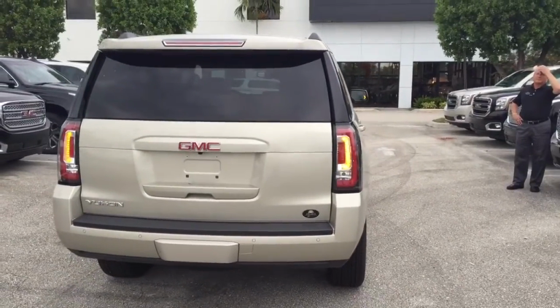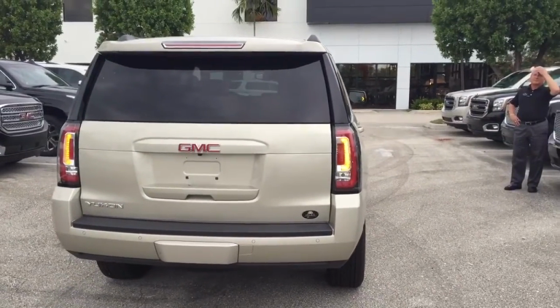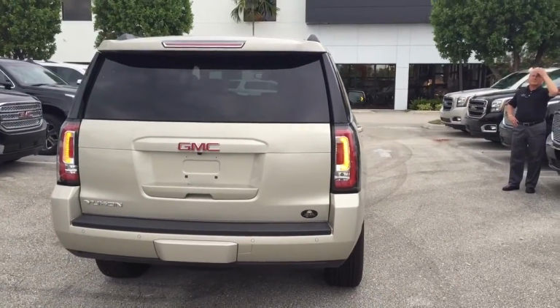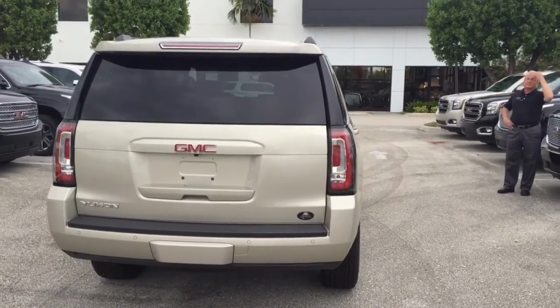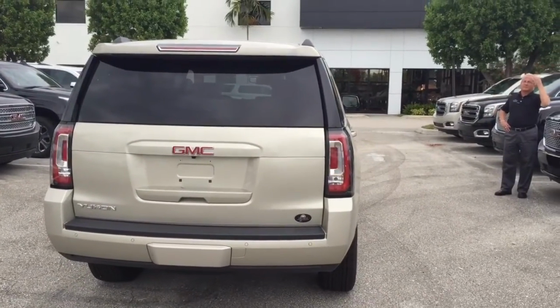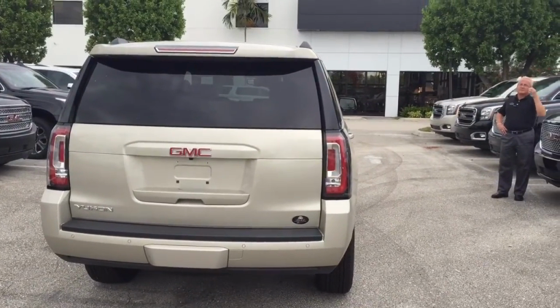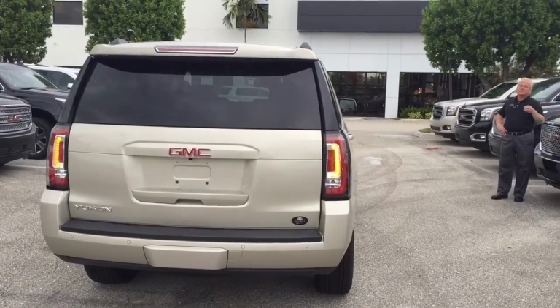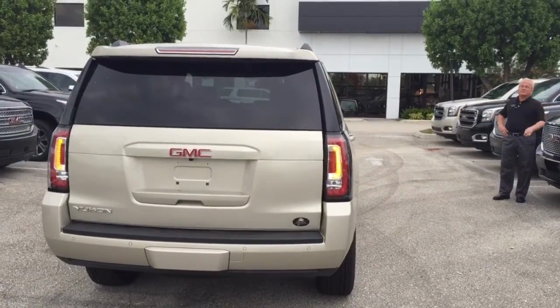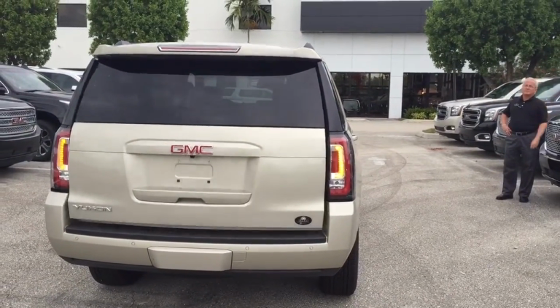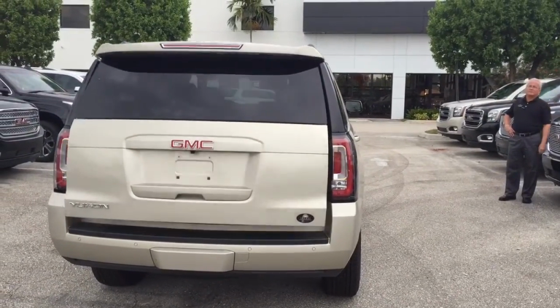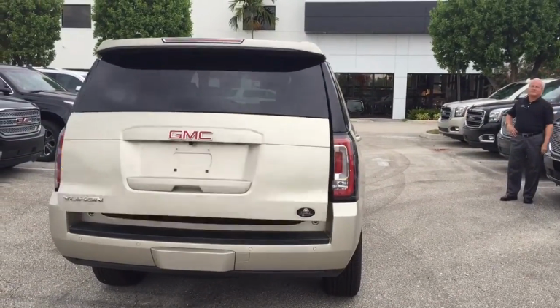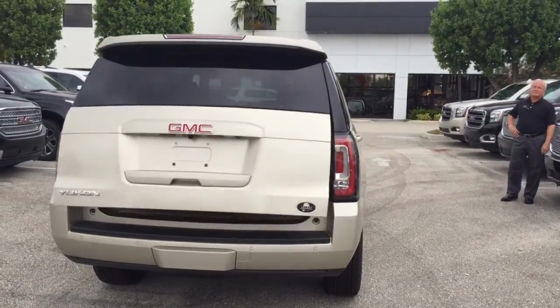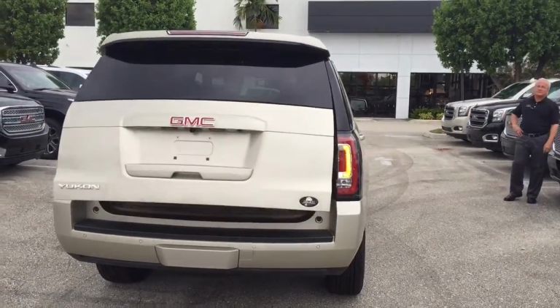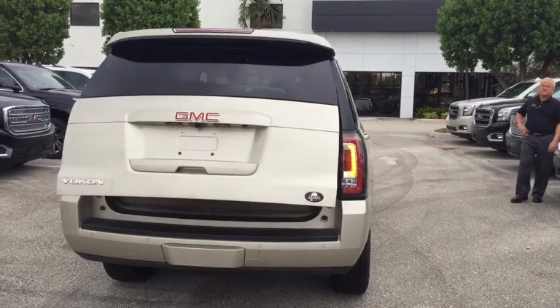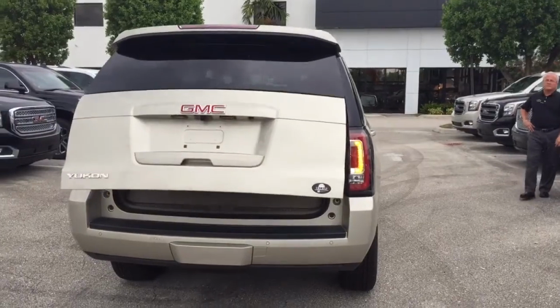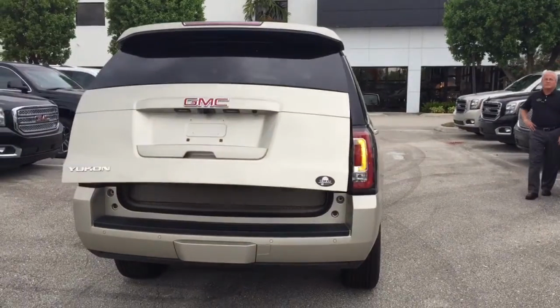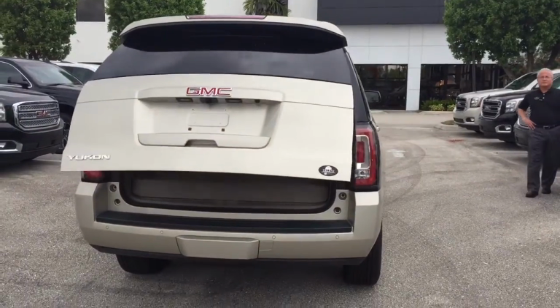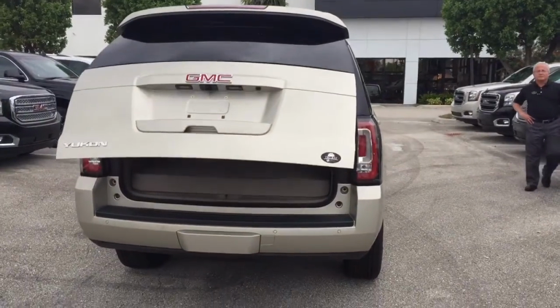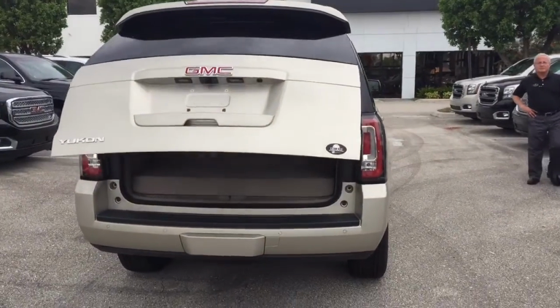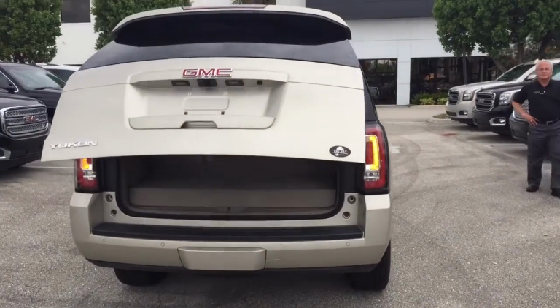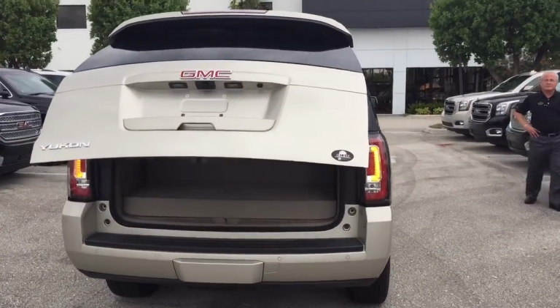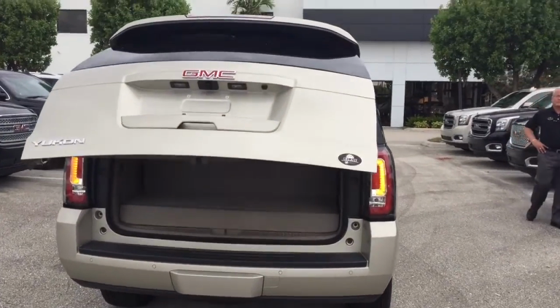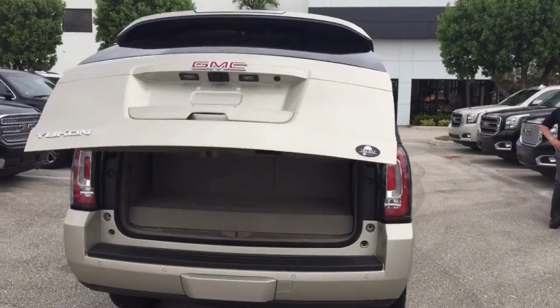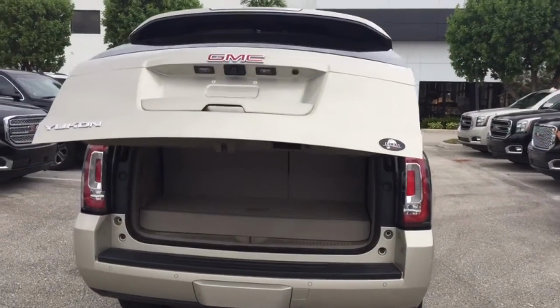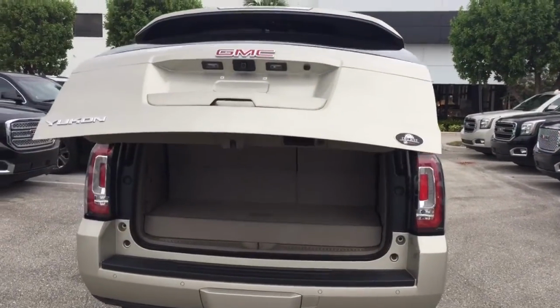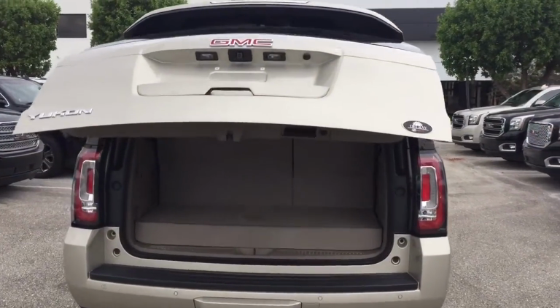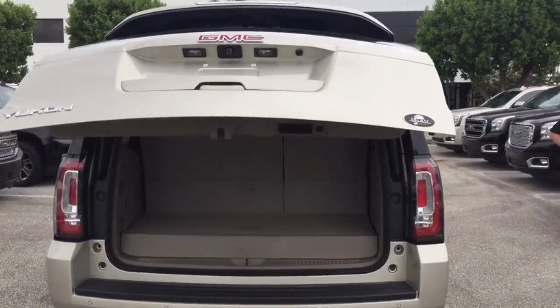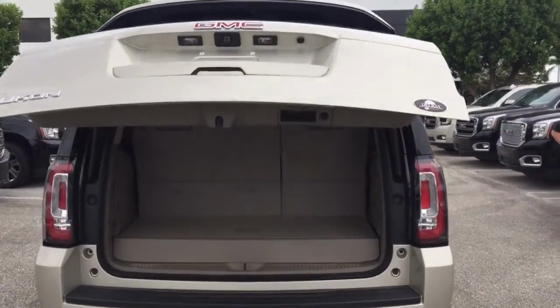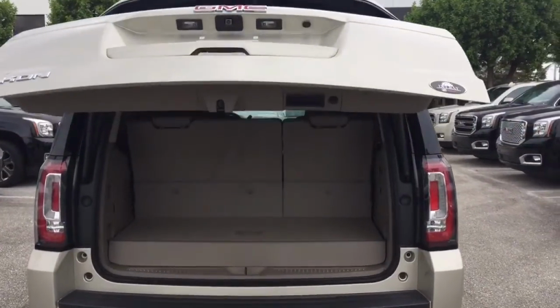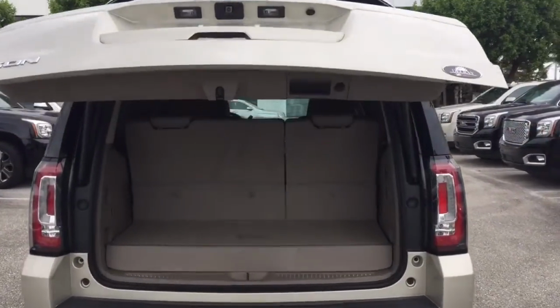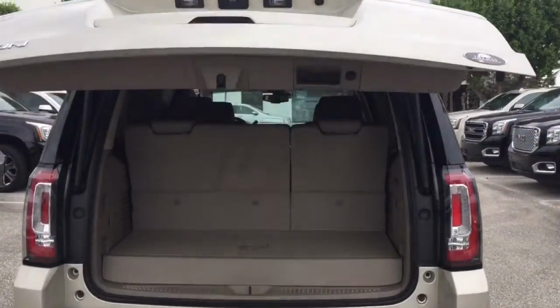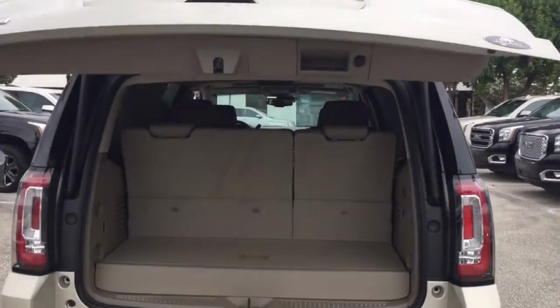You can see it has the power lift gate — opens and closes with the key fob.